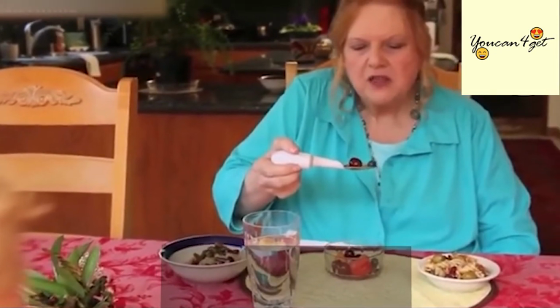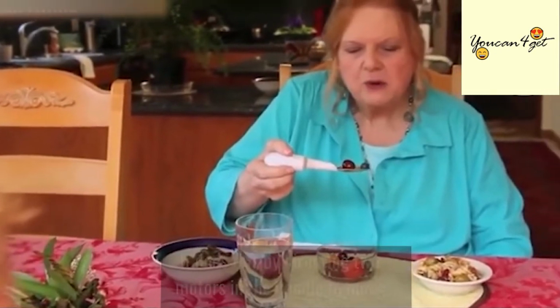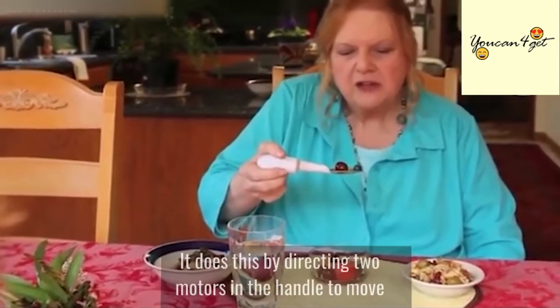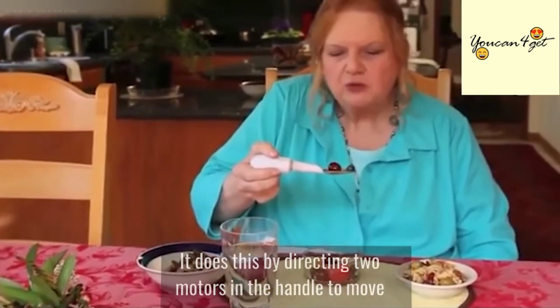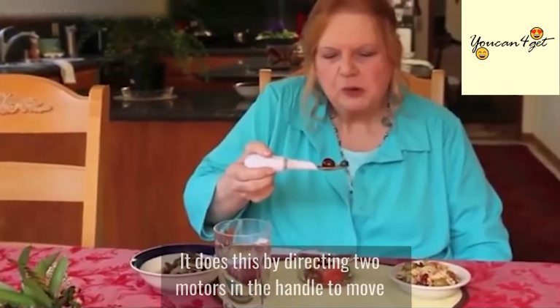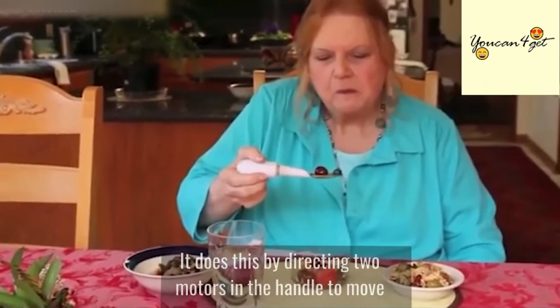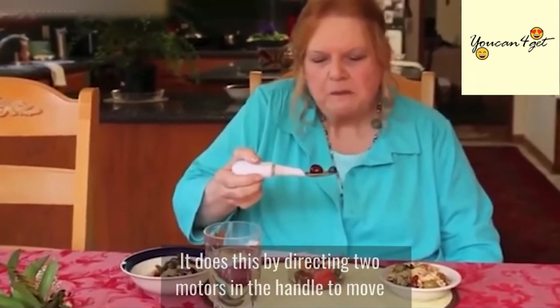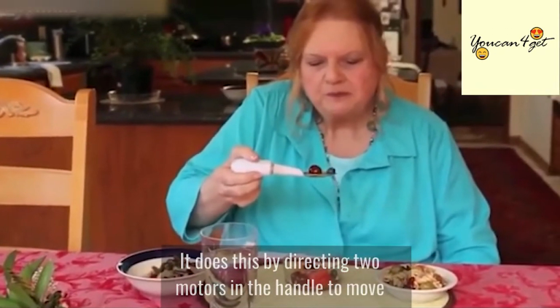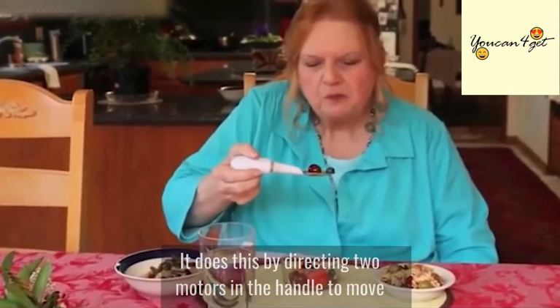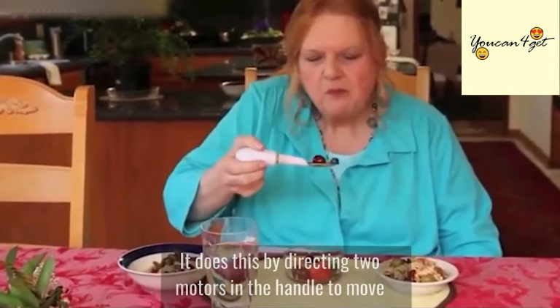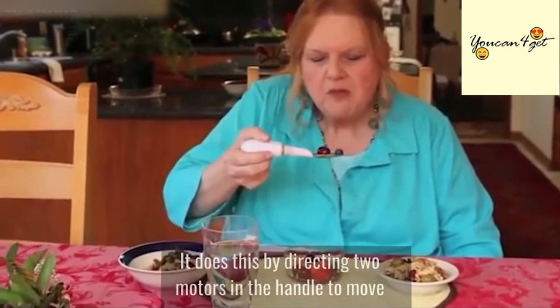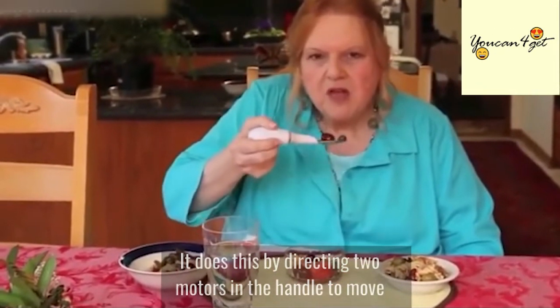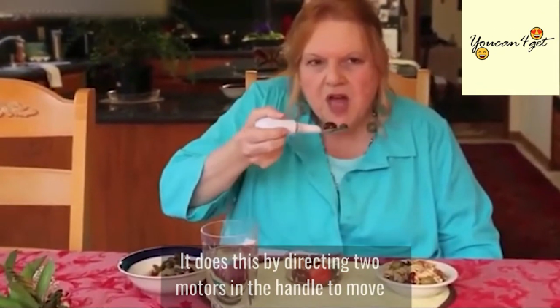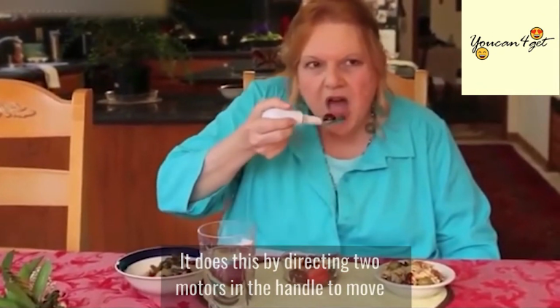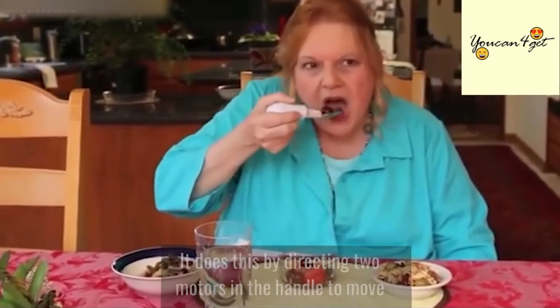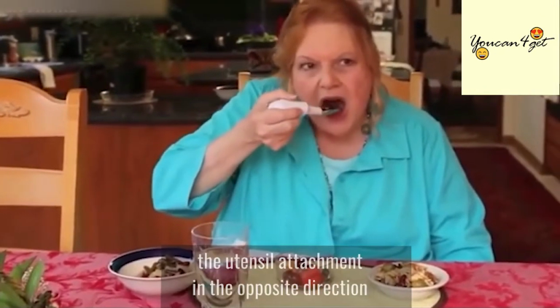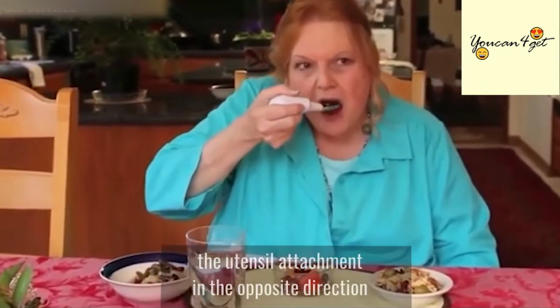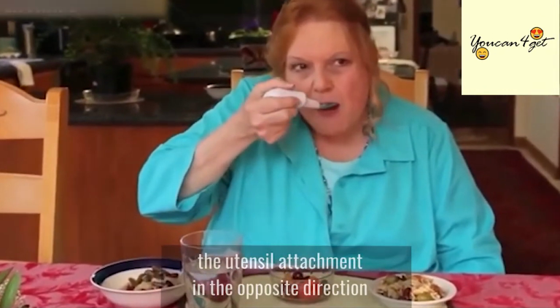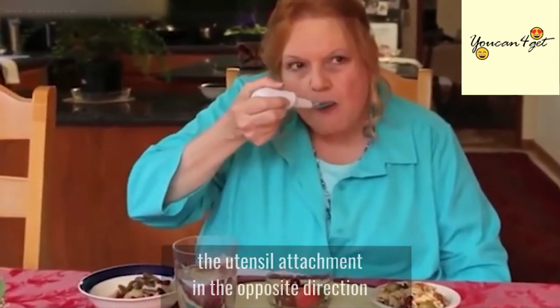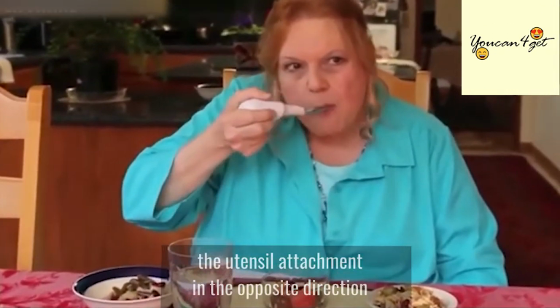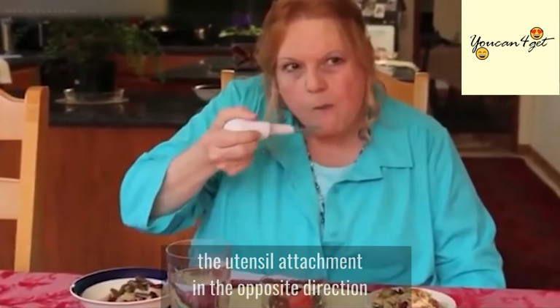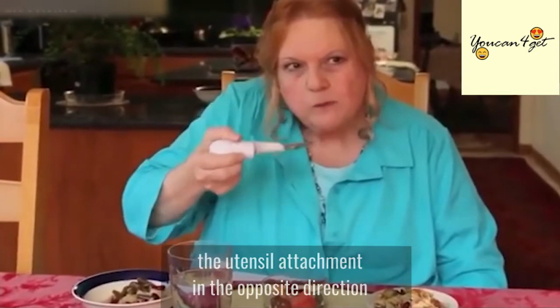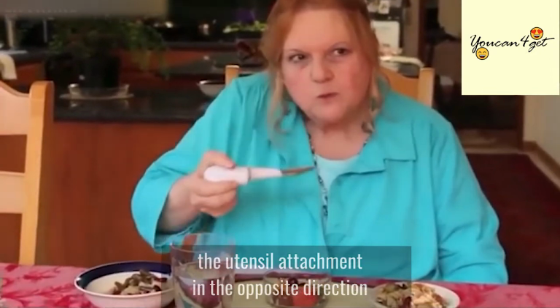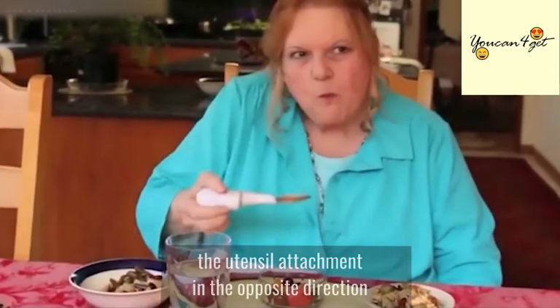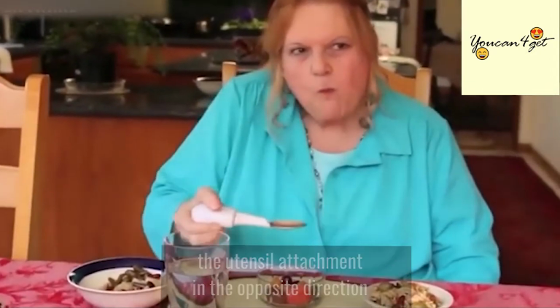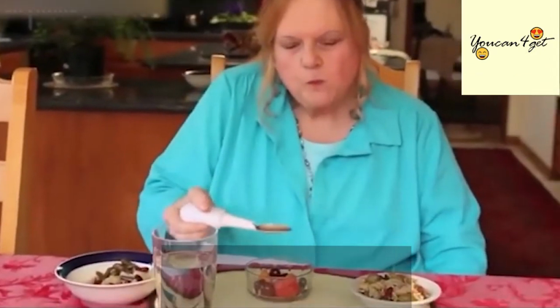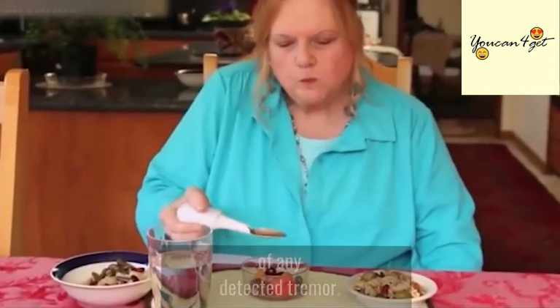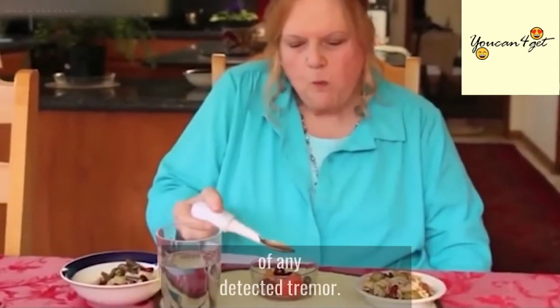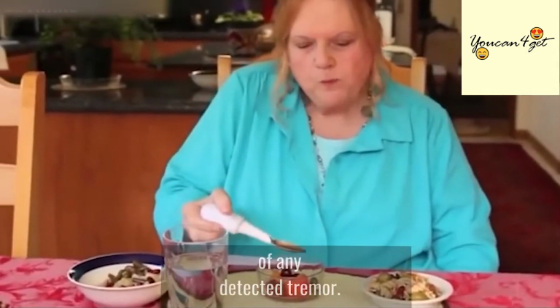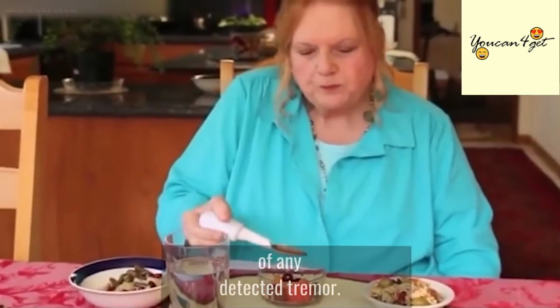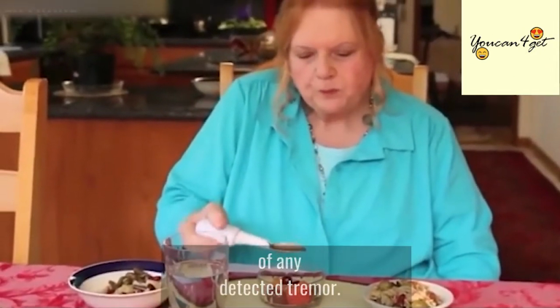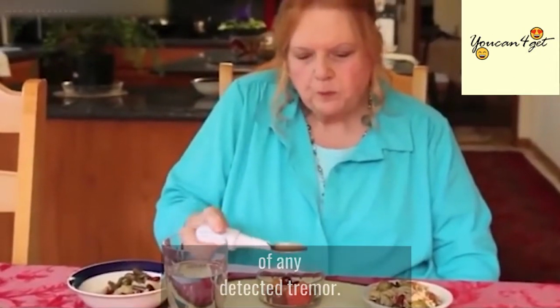It does this by directing two motors in the handle to move the utensil attachment in the opposite direction of any detected tremor.